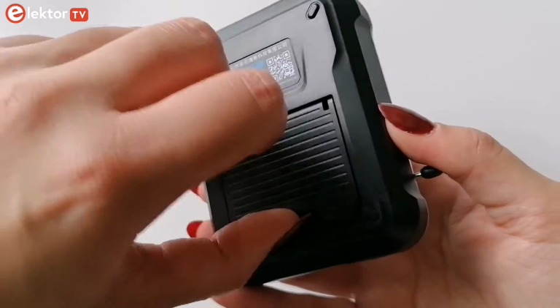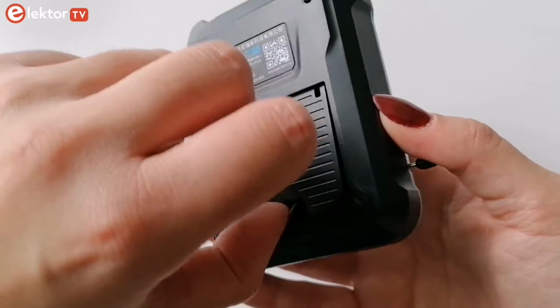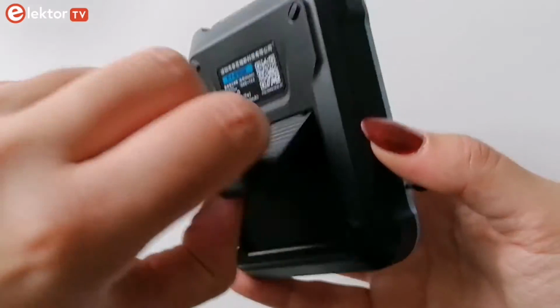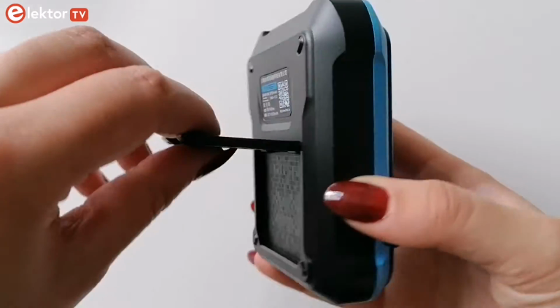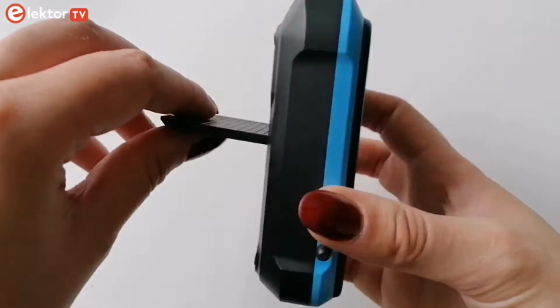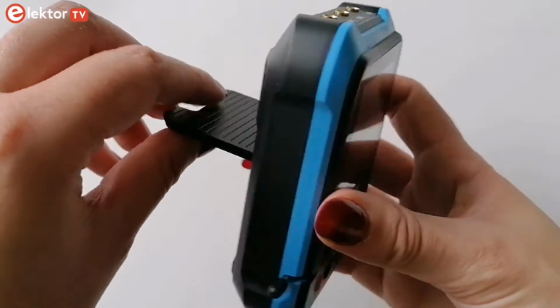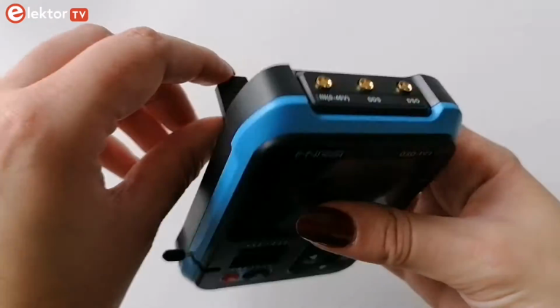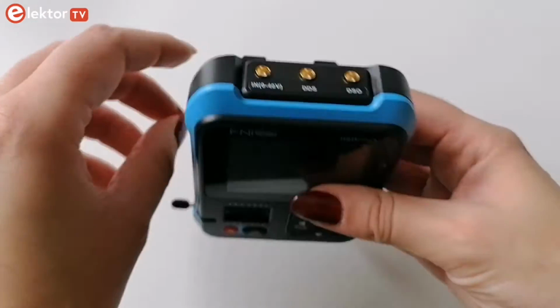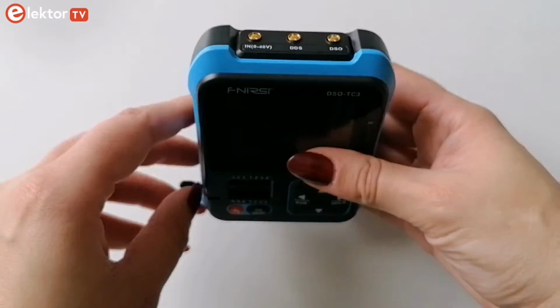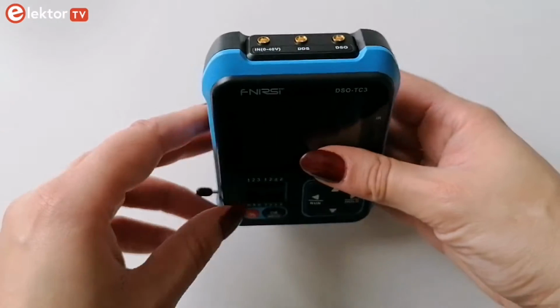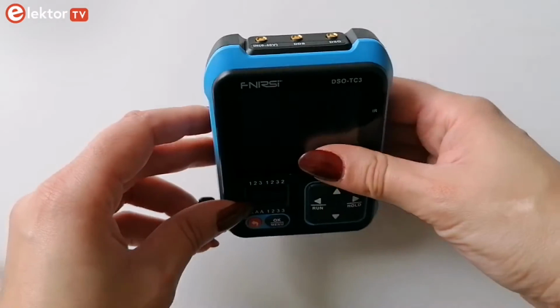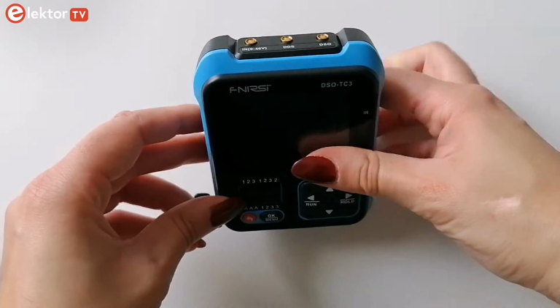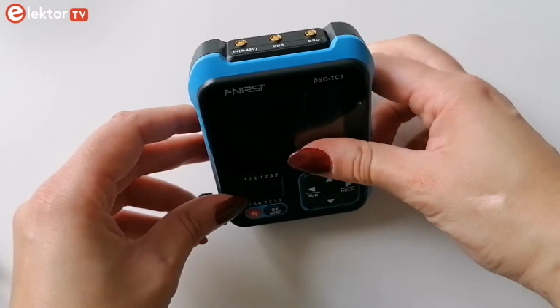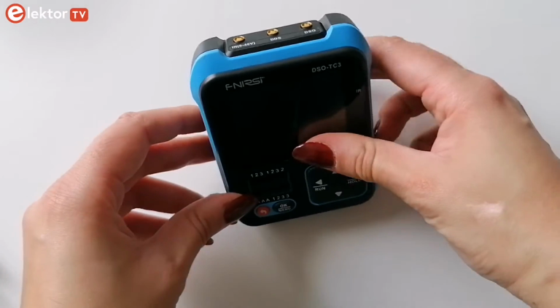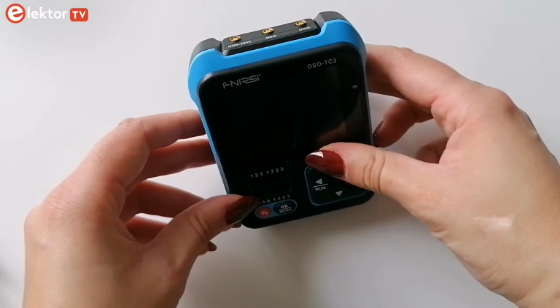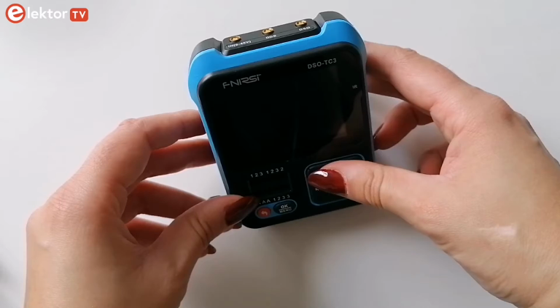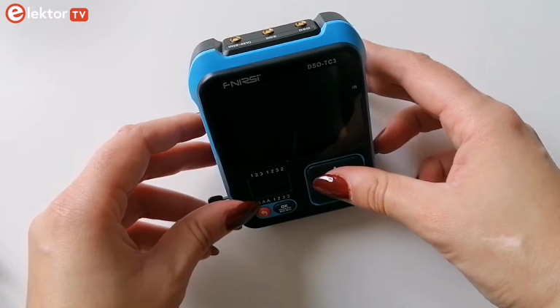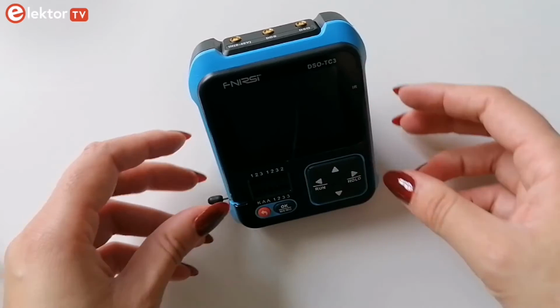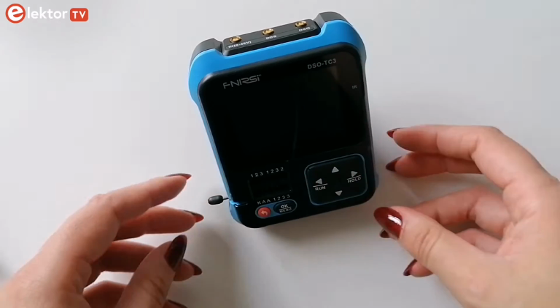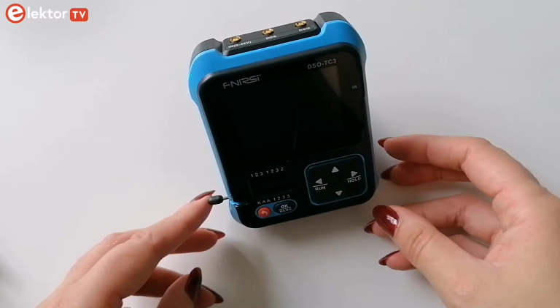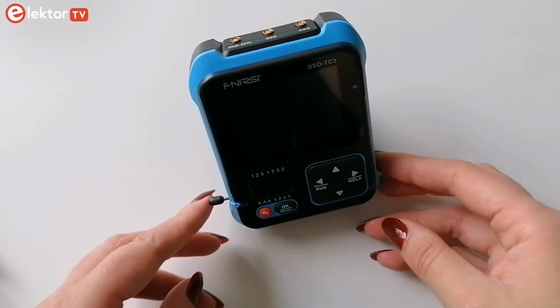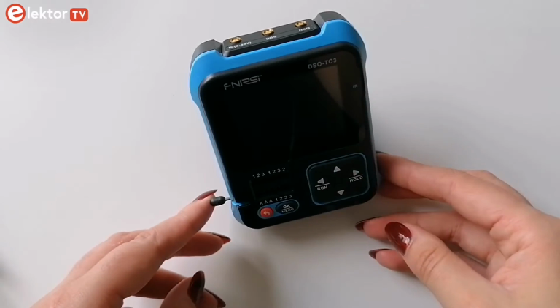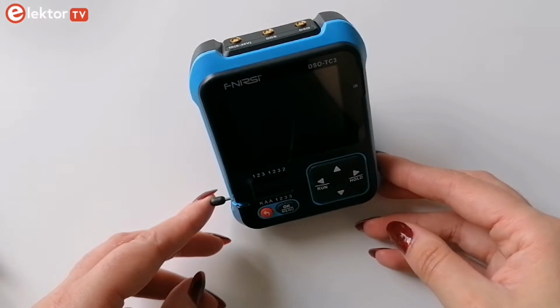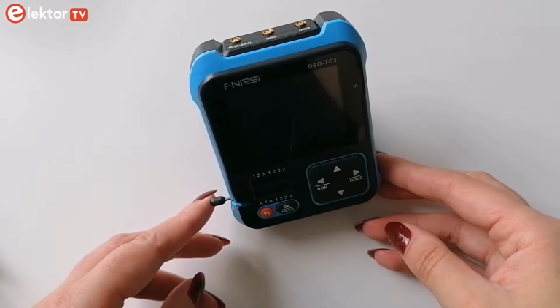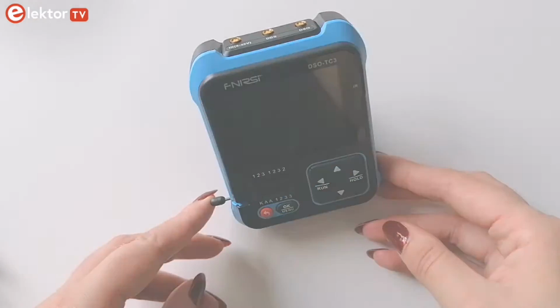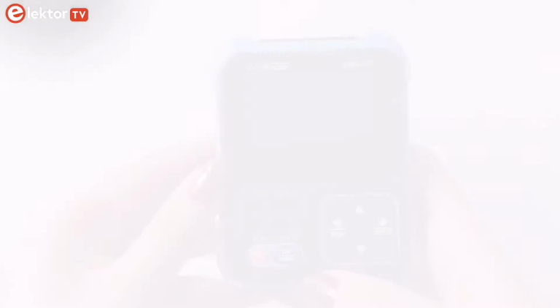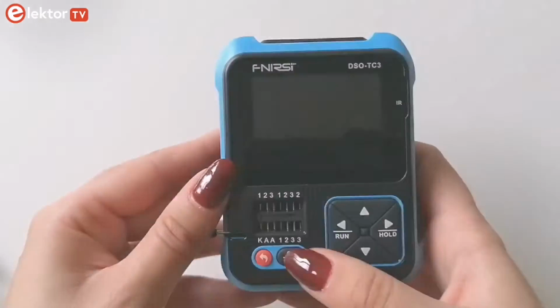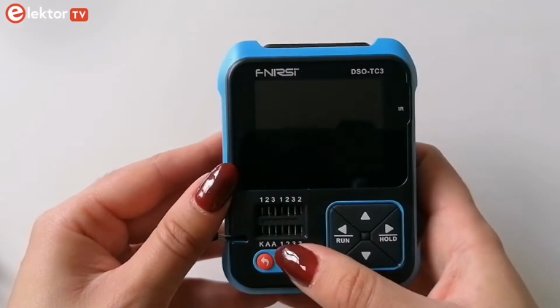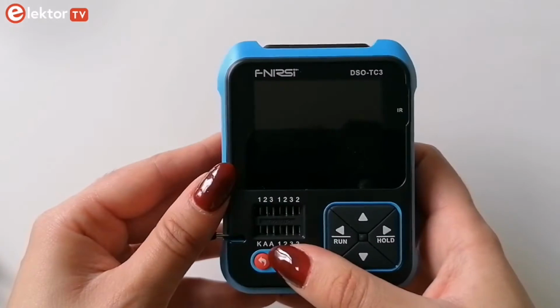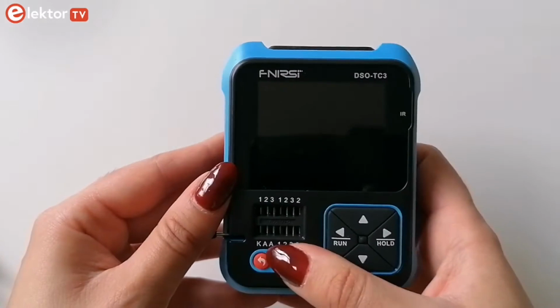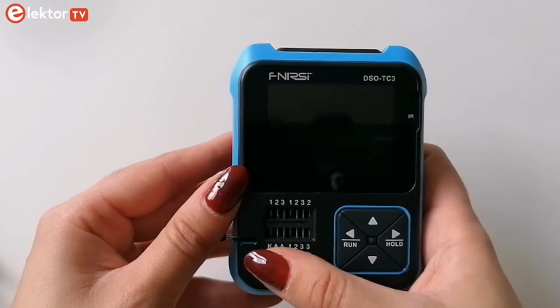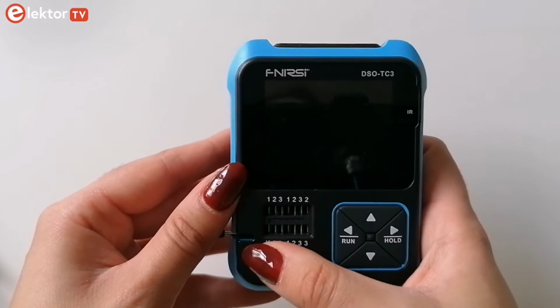The upper side features three recessed MCX sockets, and here you can see a USB-C socket for charging and updating. The device is very compact and won't take much space on your workbench. Let's switch on the unit.